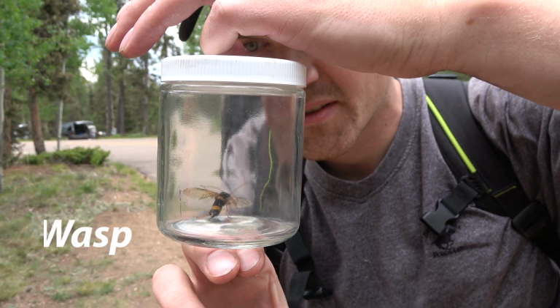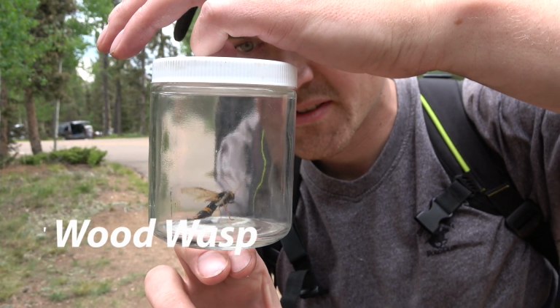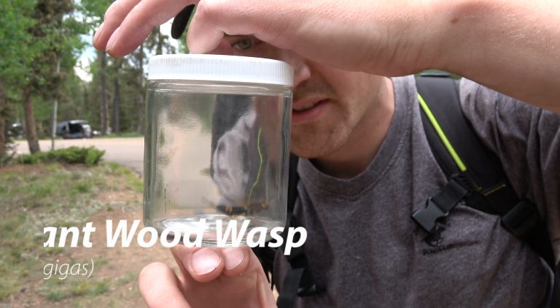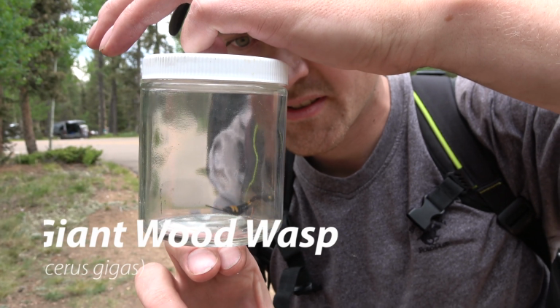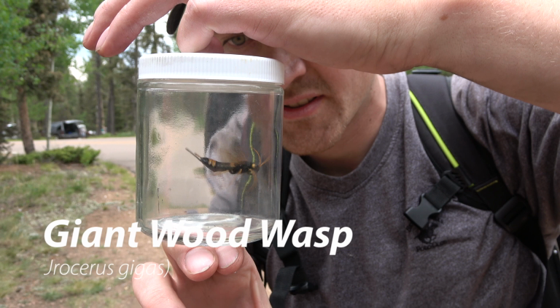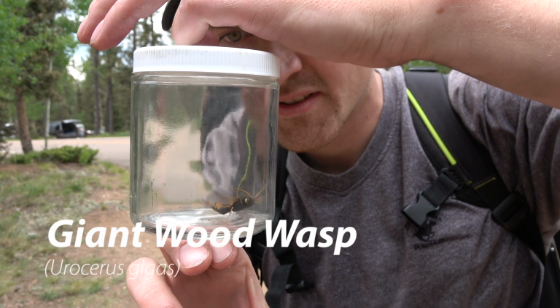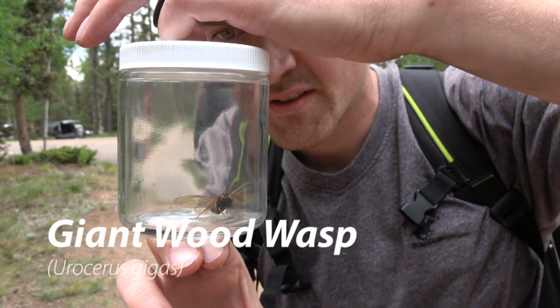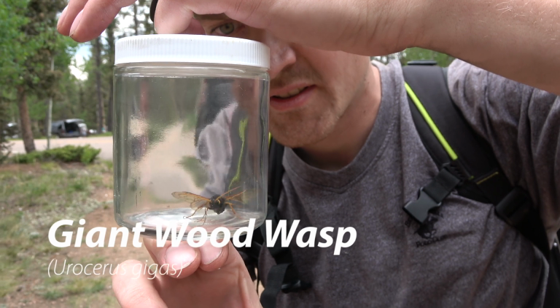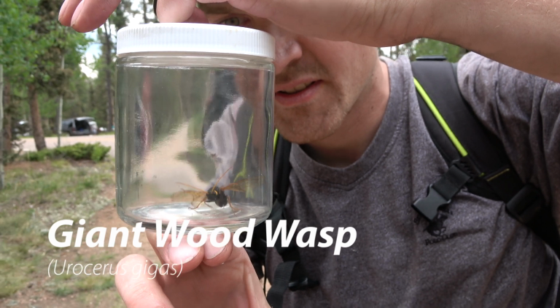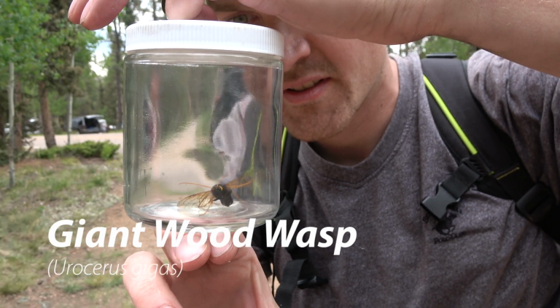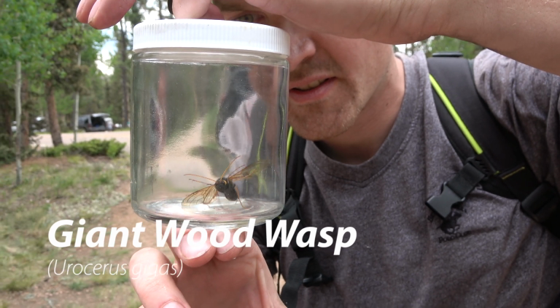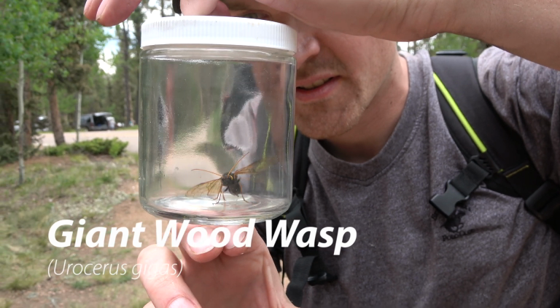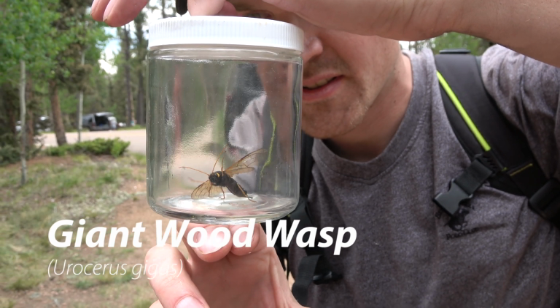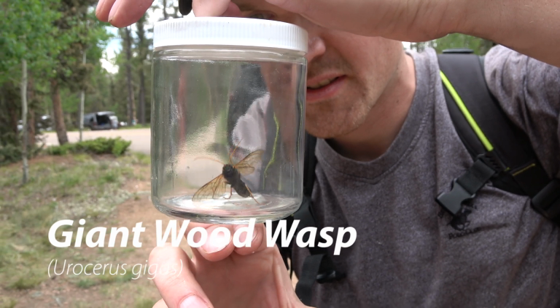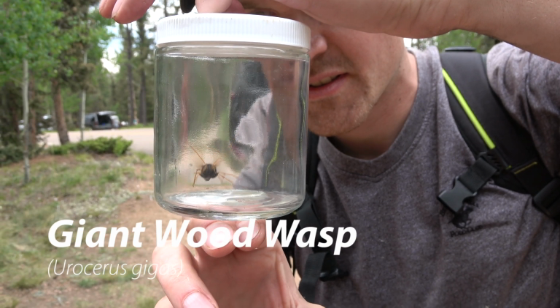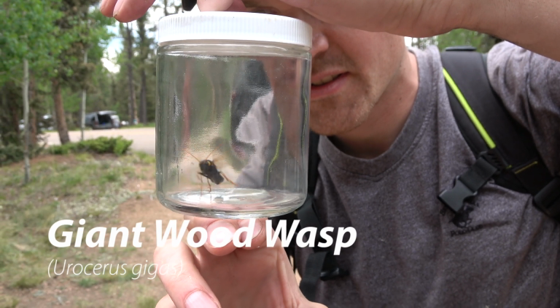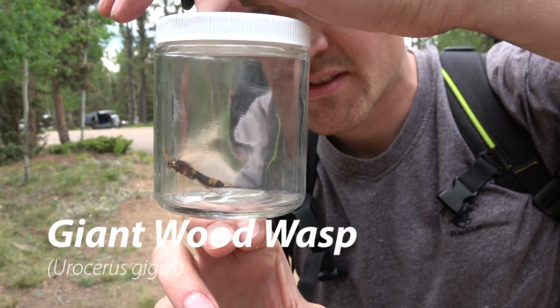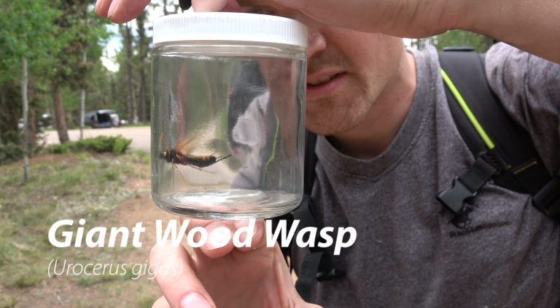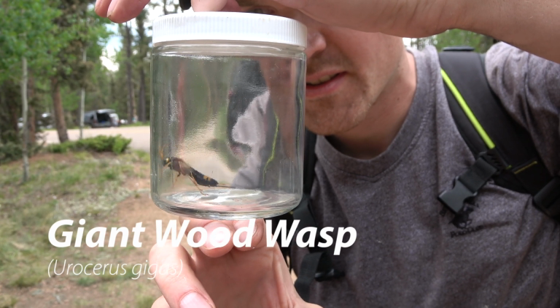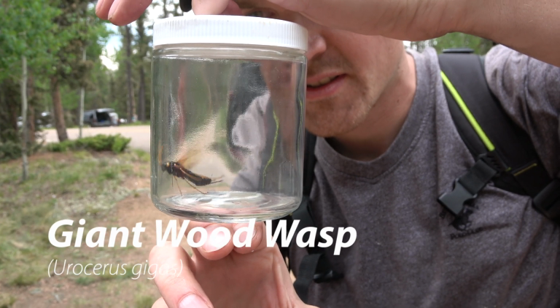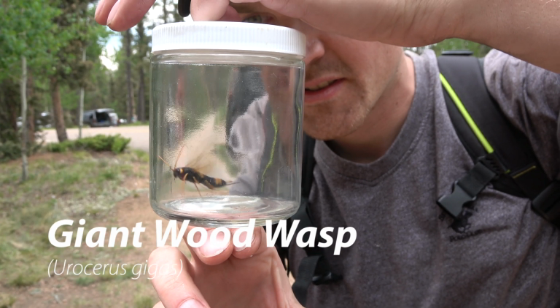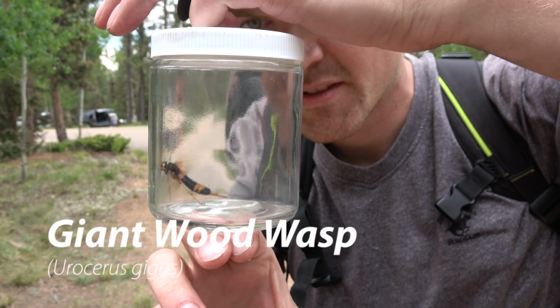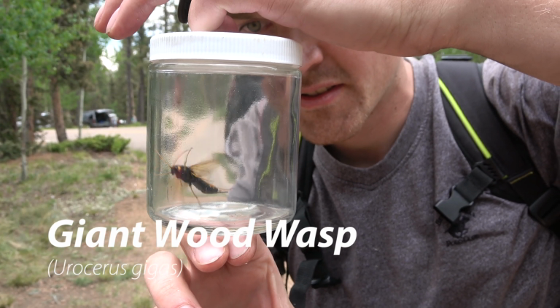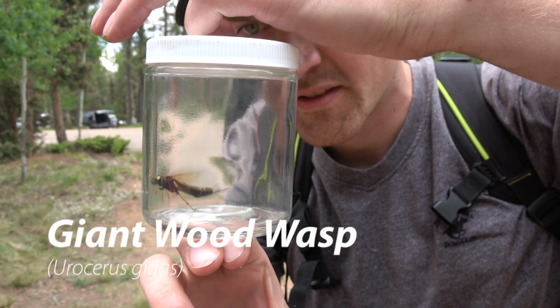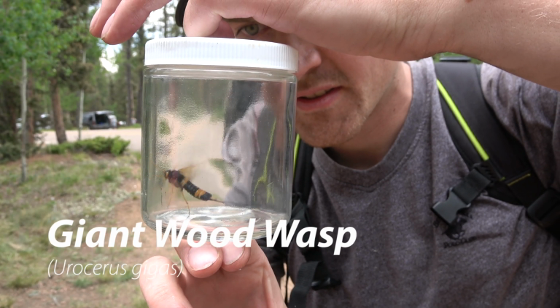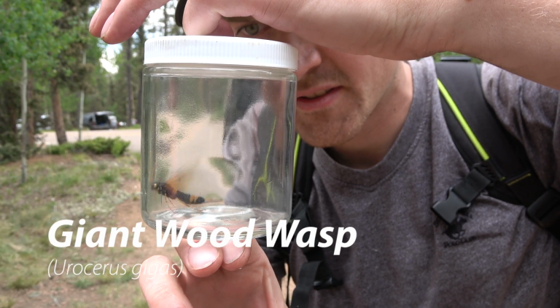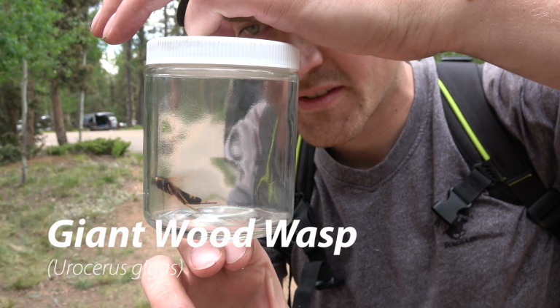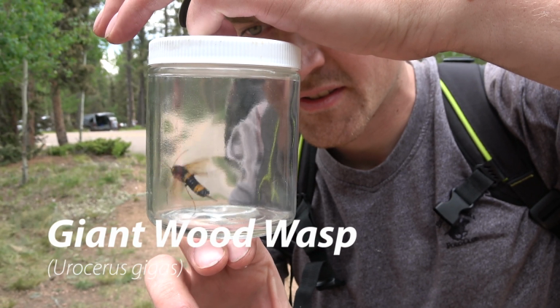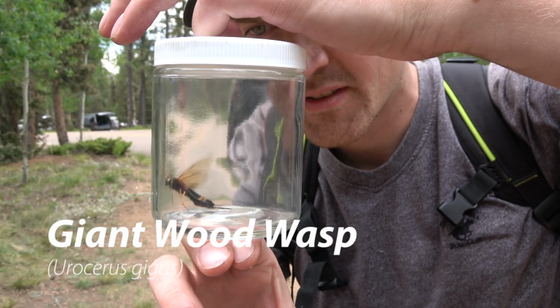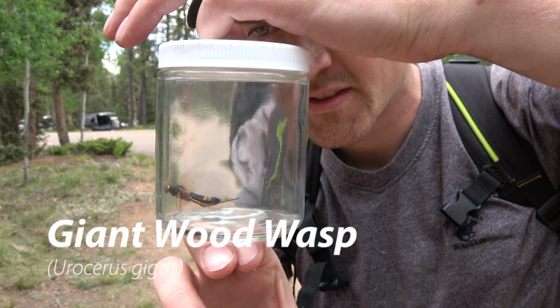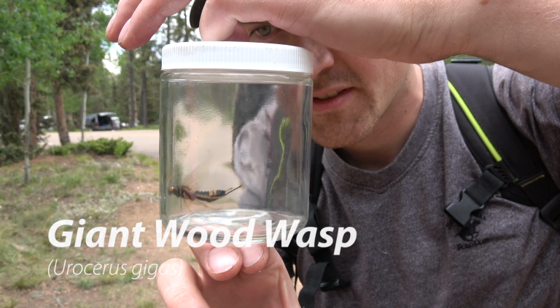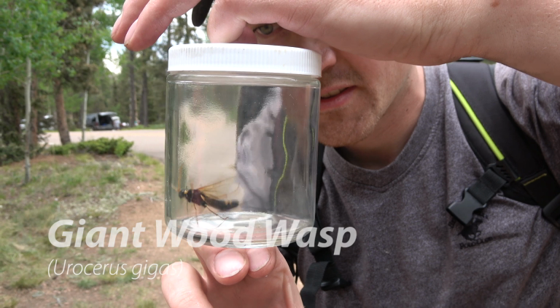This is the Giant Wood Wasp, also known as the Giant Horn-Tail, Banded Horn-Tail, and Greater Horn-Tail Wasp.